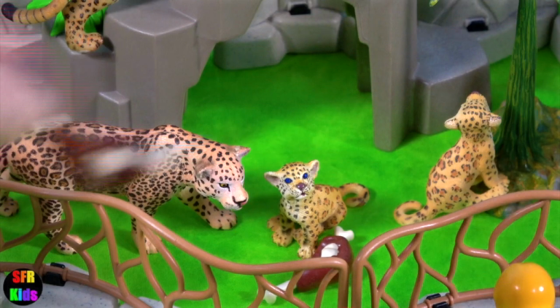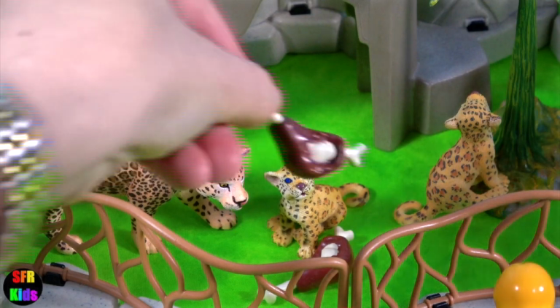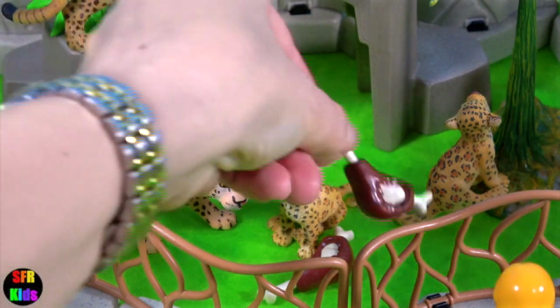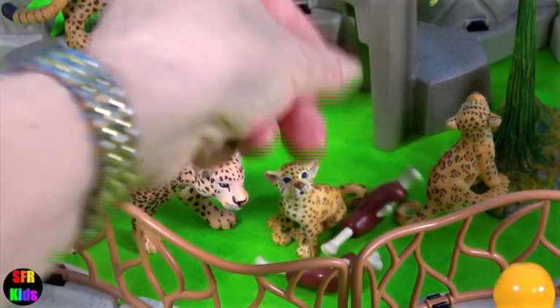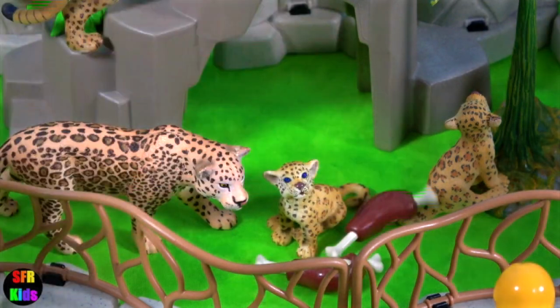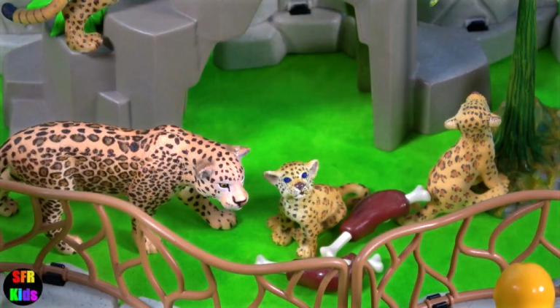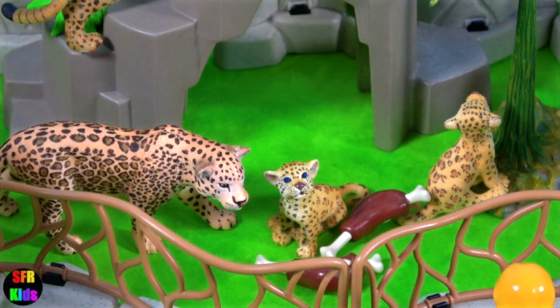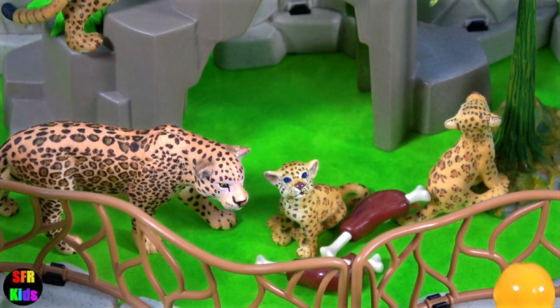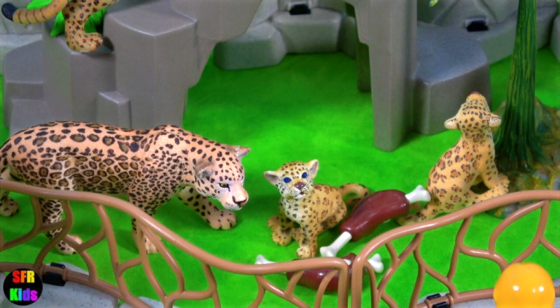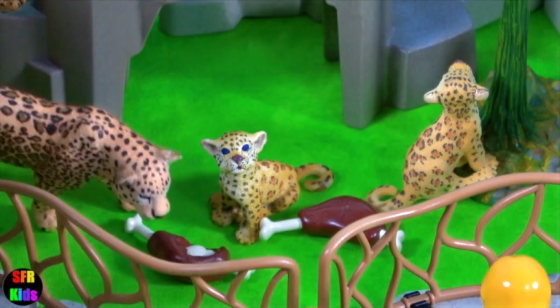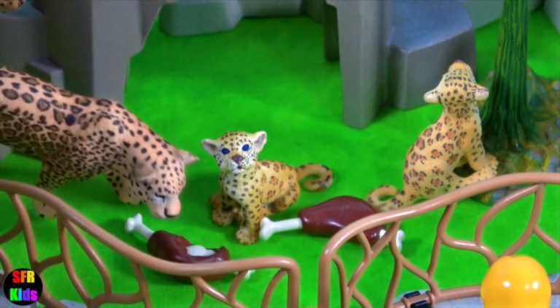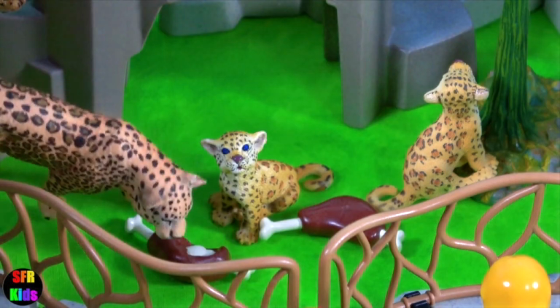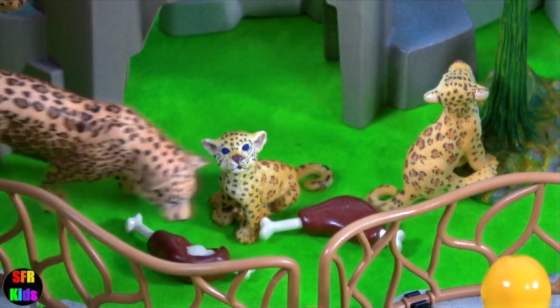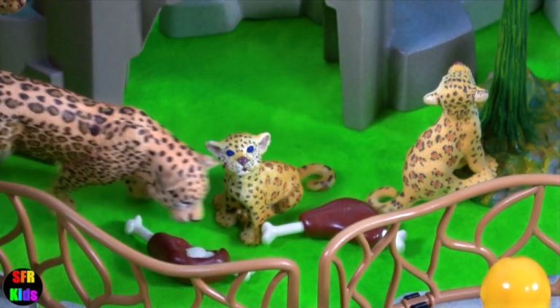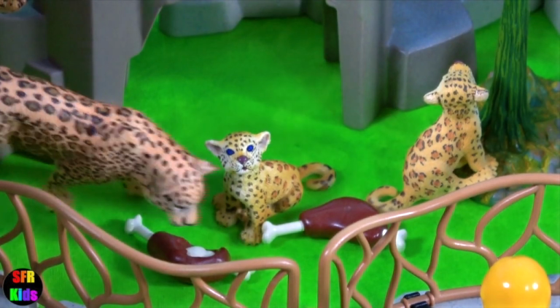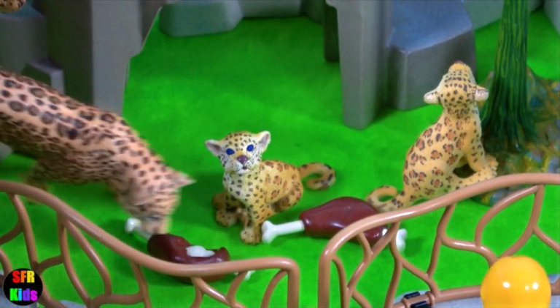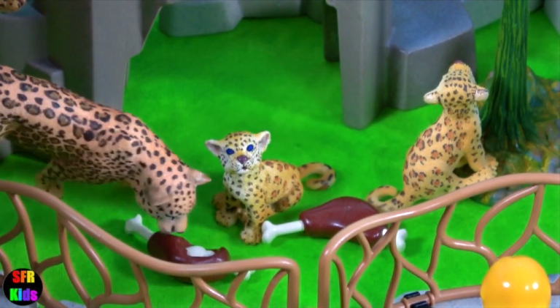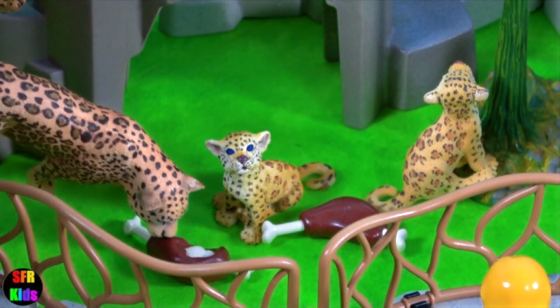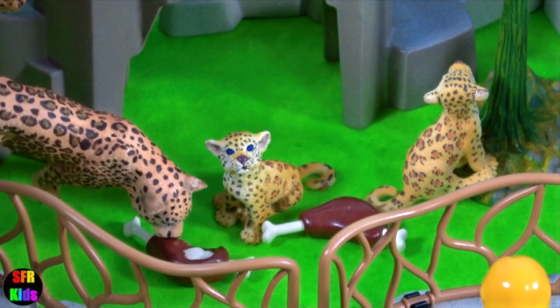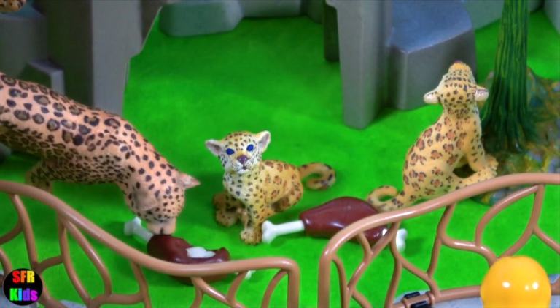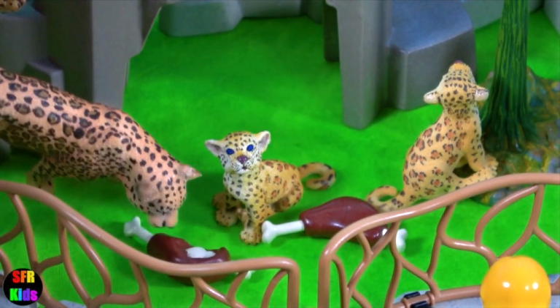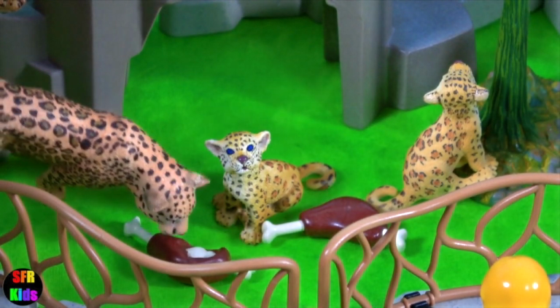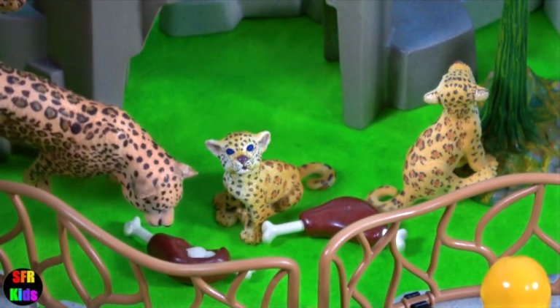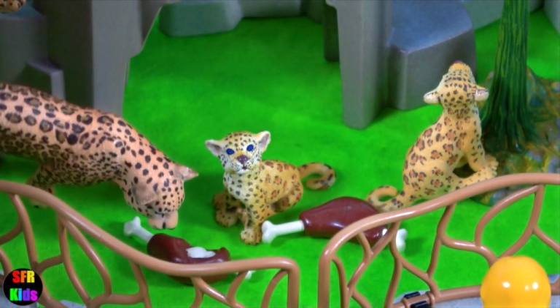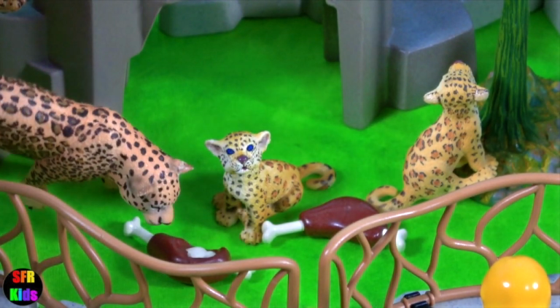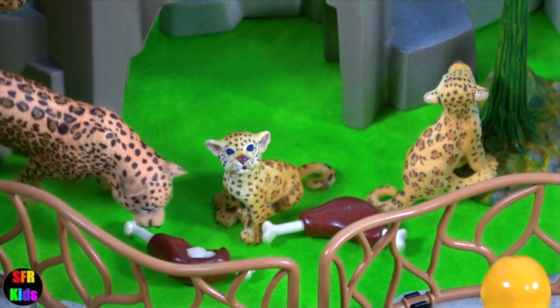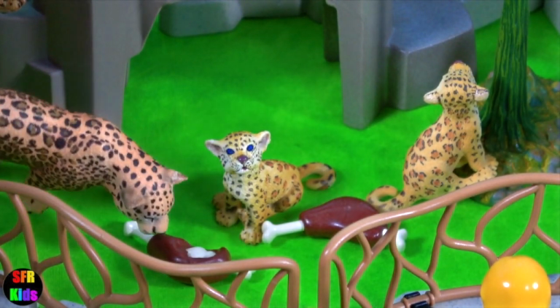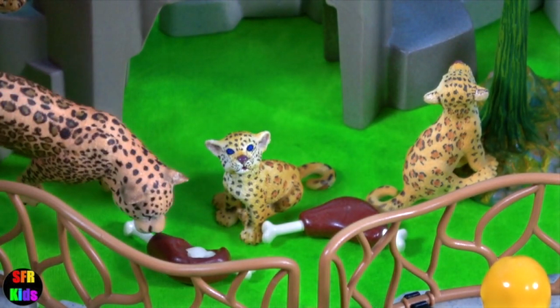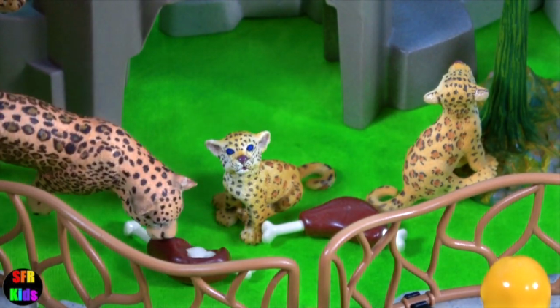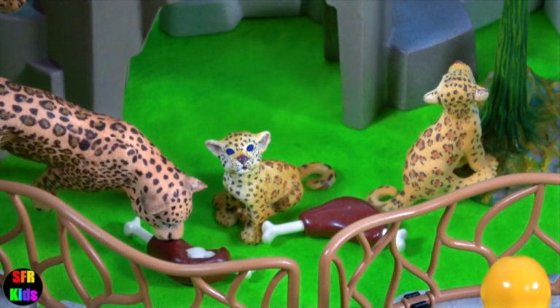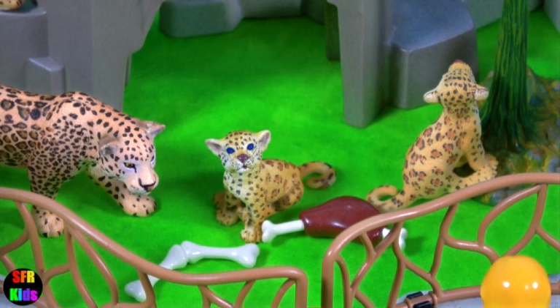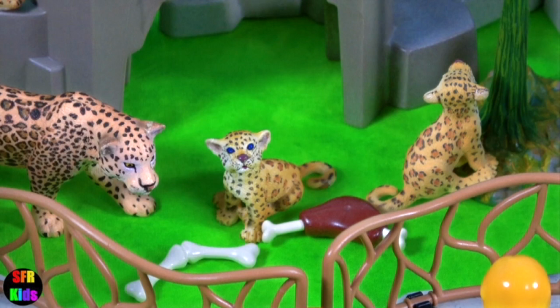The jaguar's powerful bite allows it to pierce the carapace of turtles and tortoises.